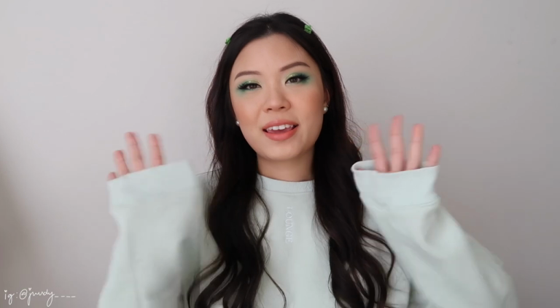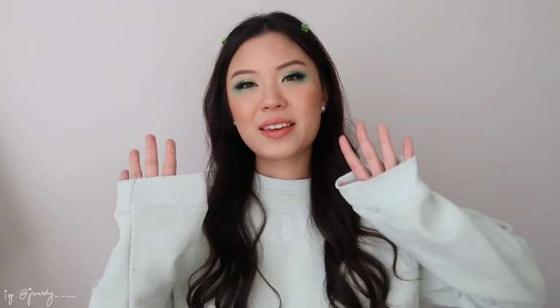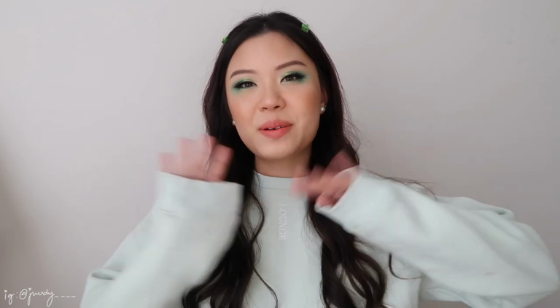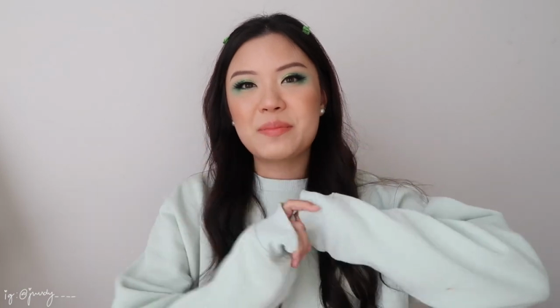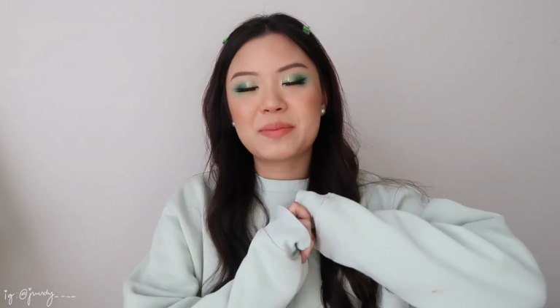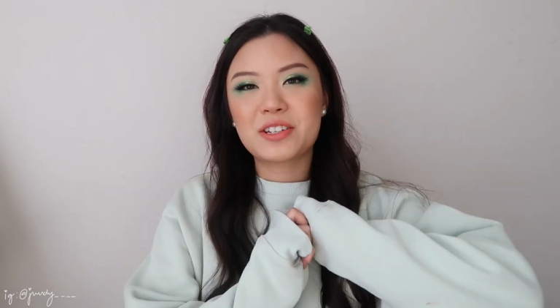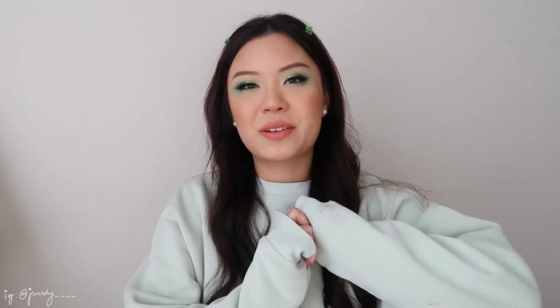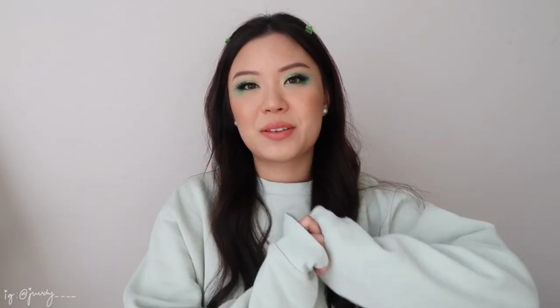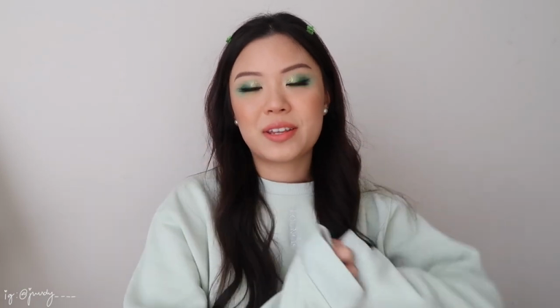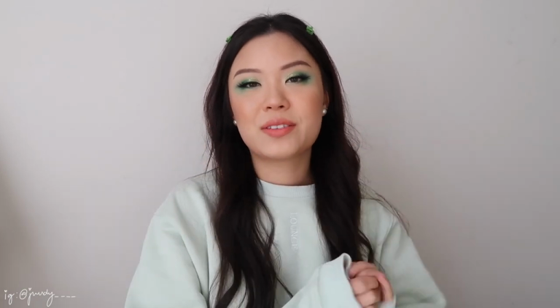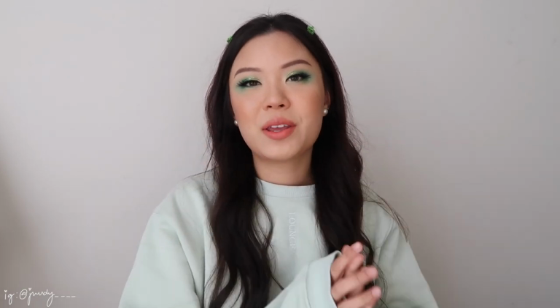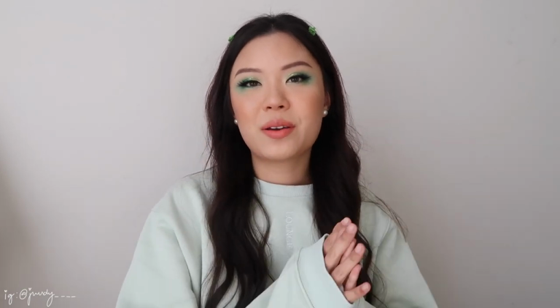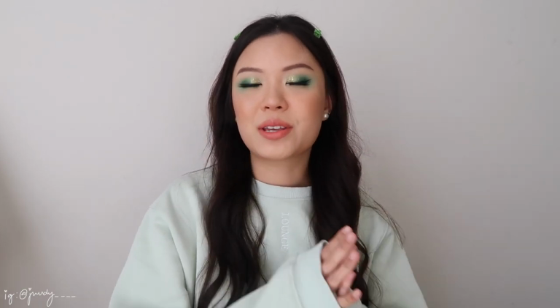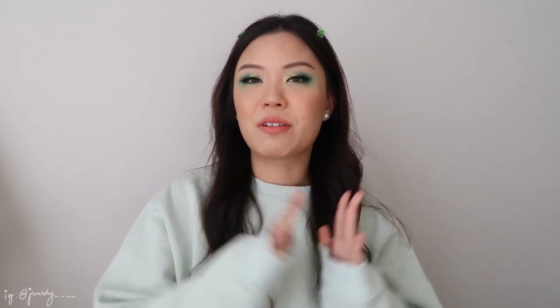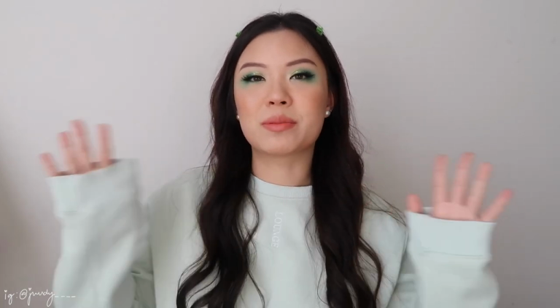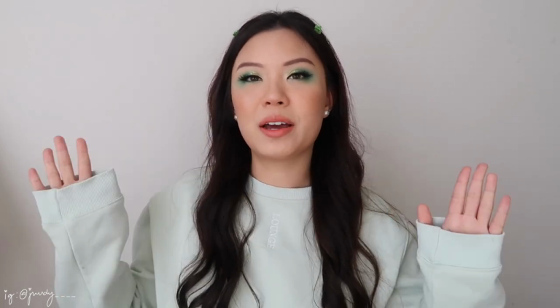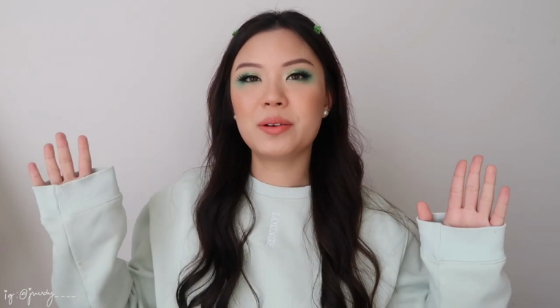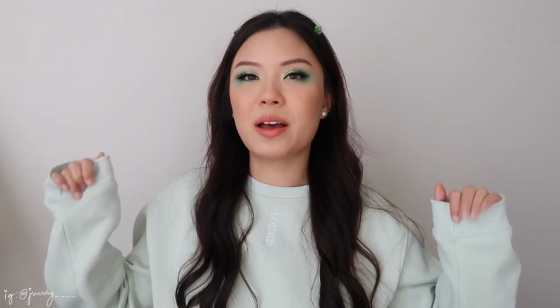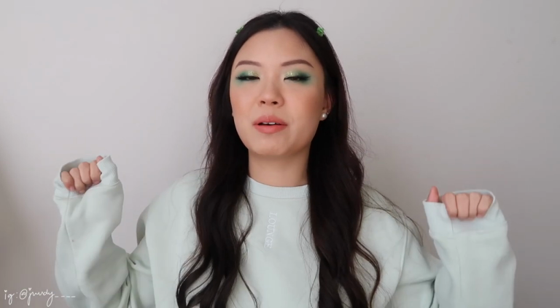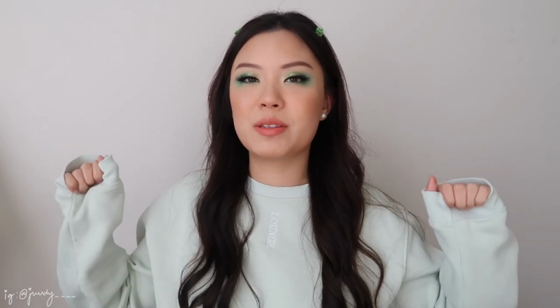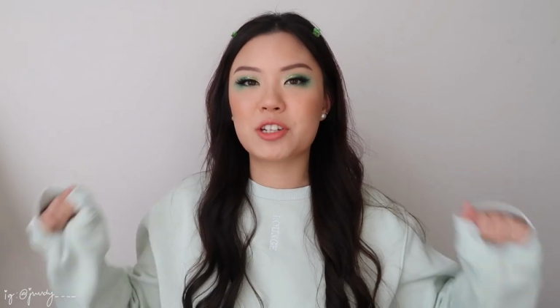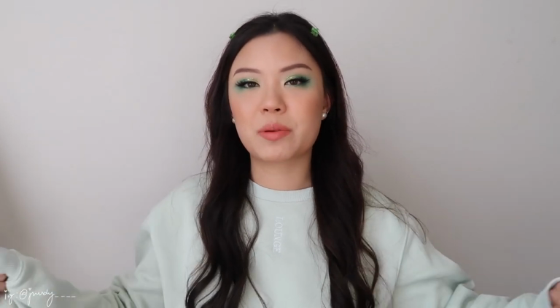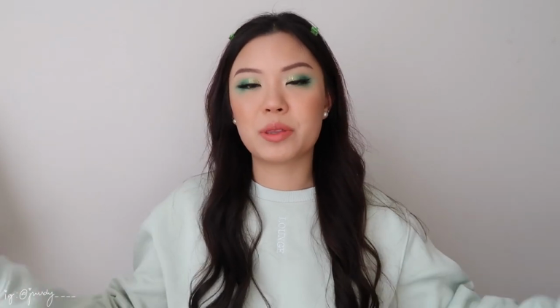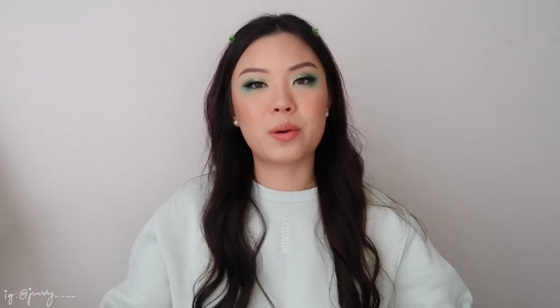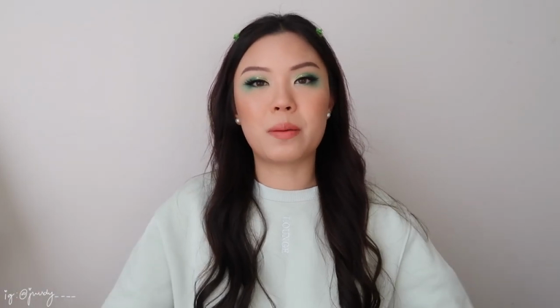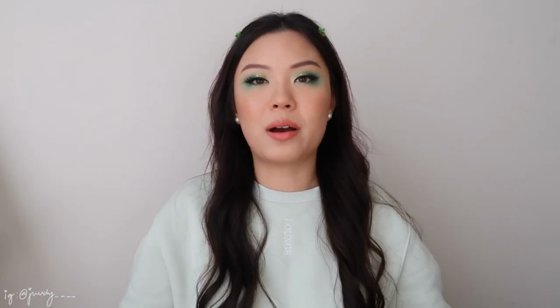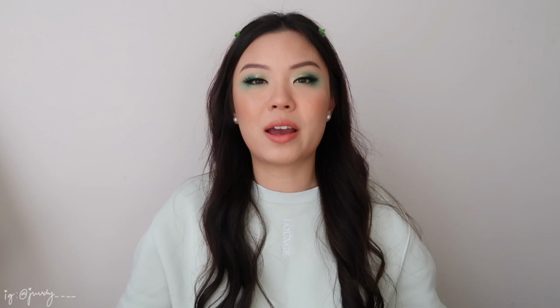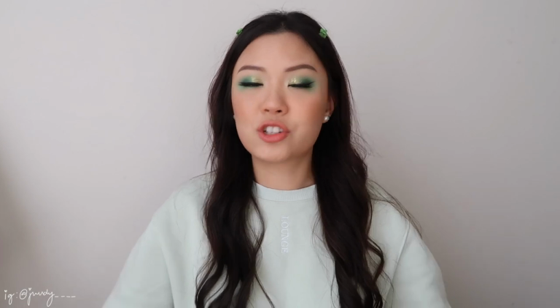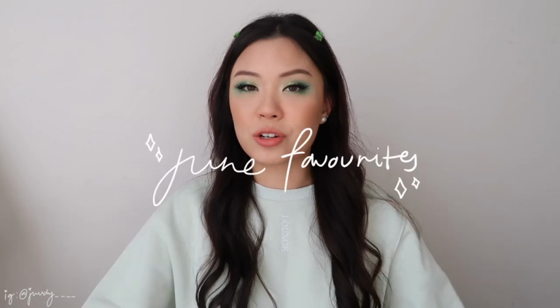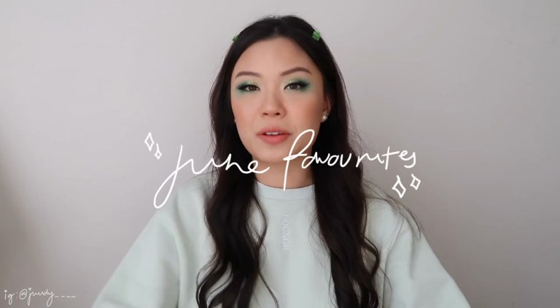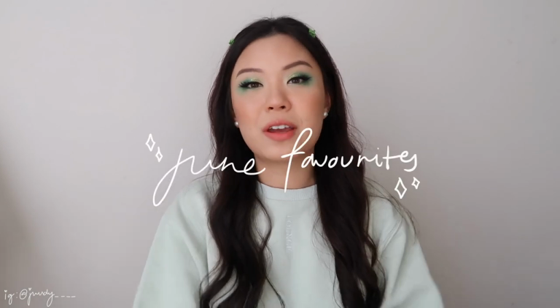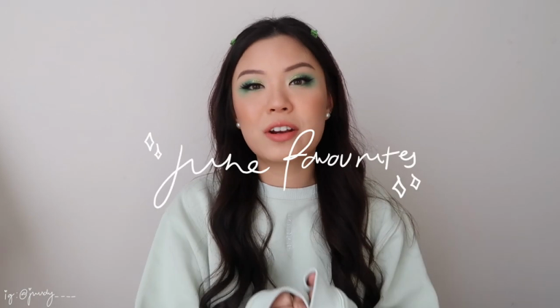Hey guys, welcome back to my channel. So for today's video, as you can read from the title, I'm going to be sharing with you my June favorites.